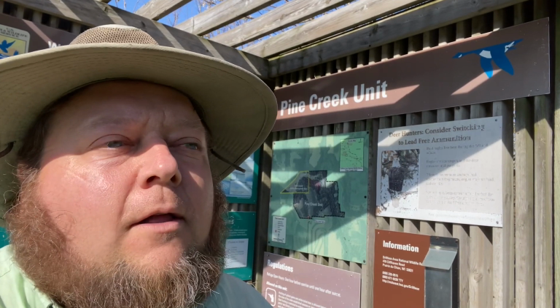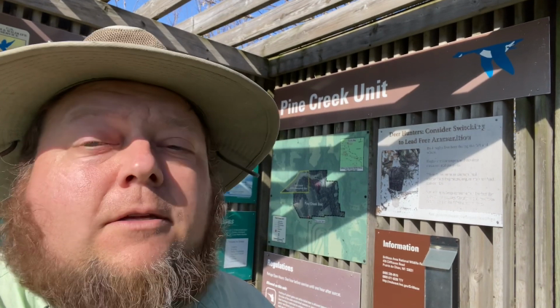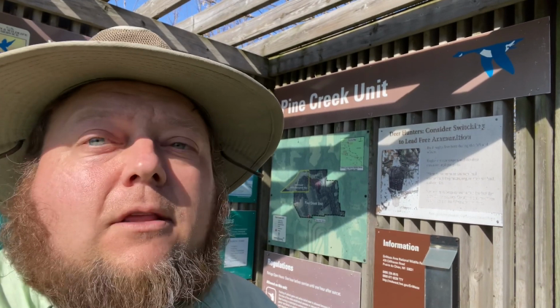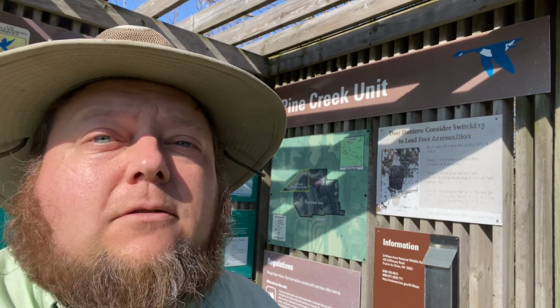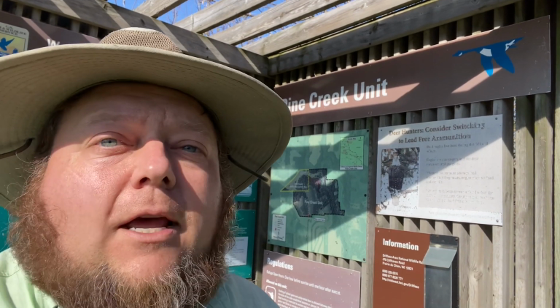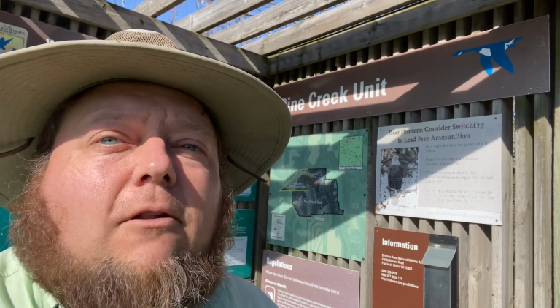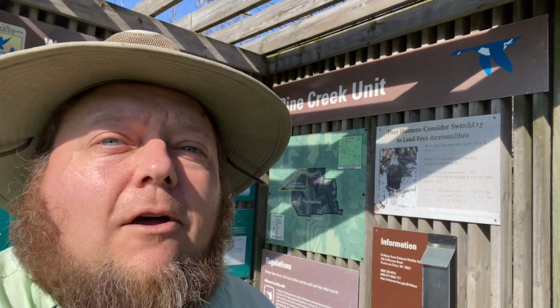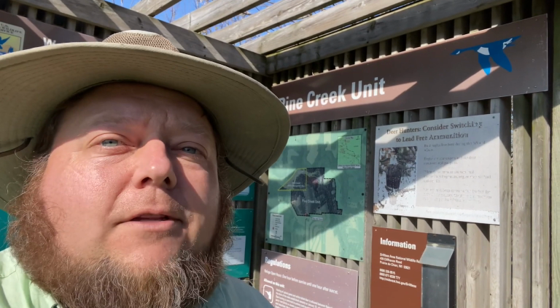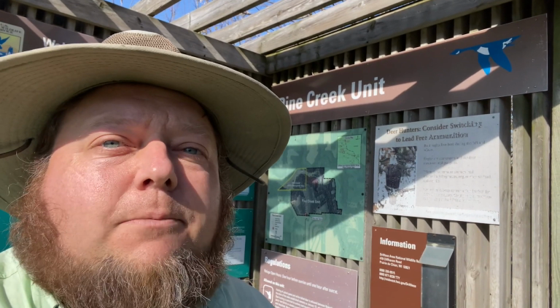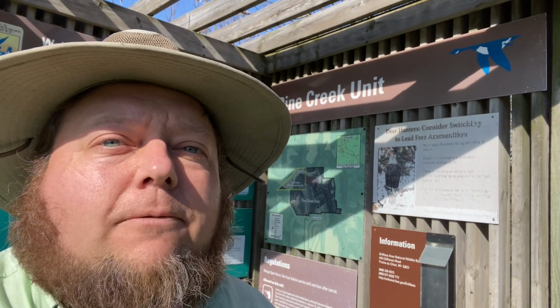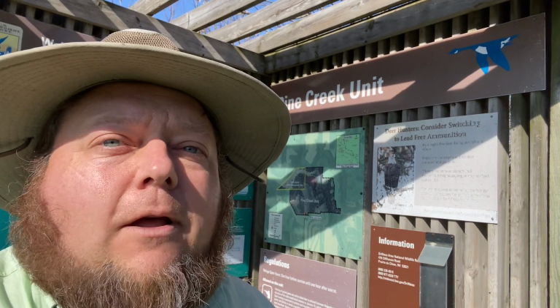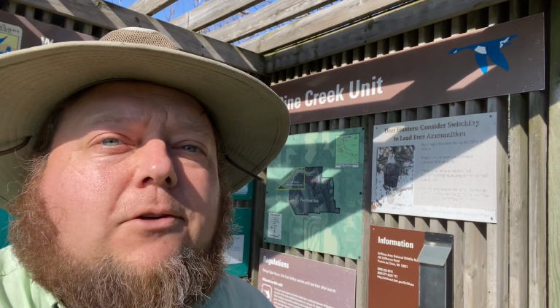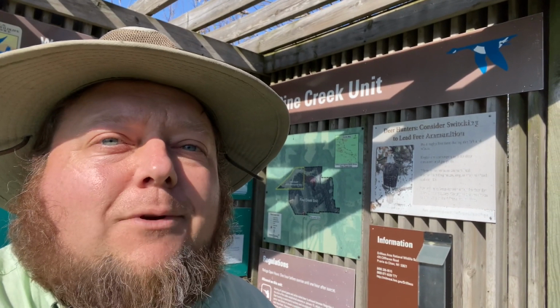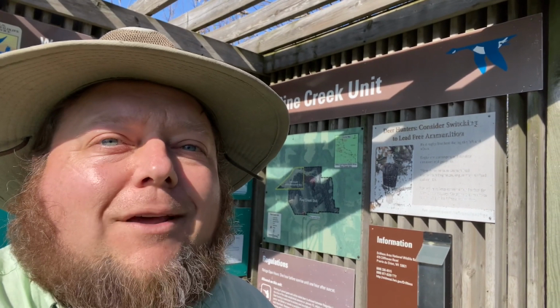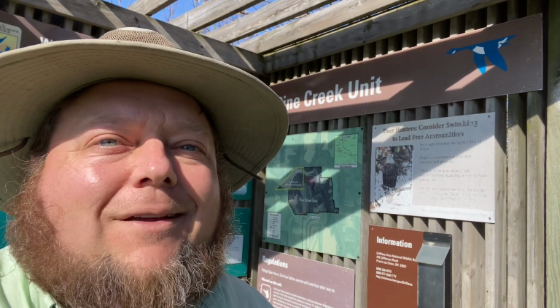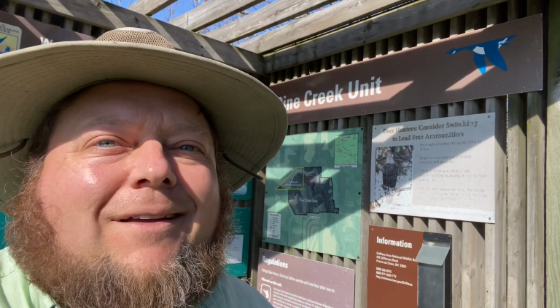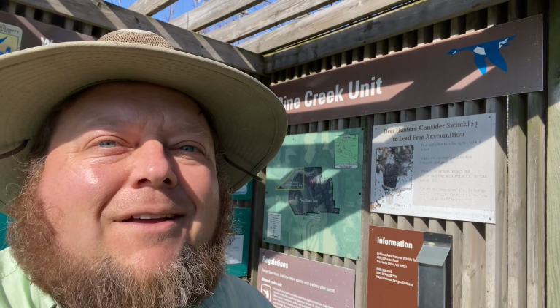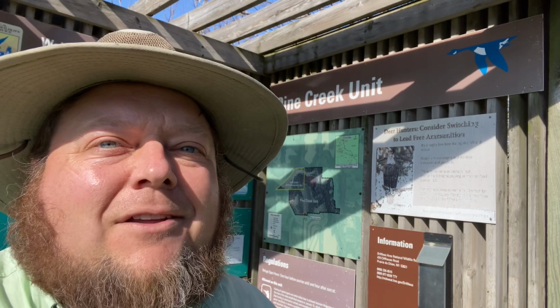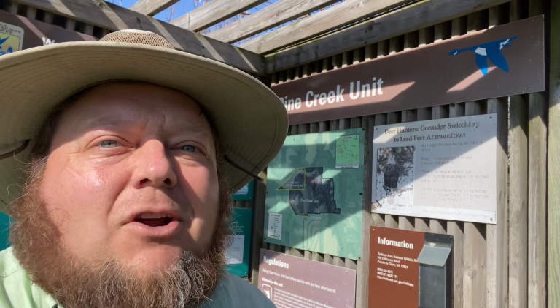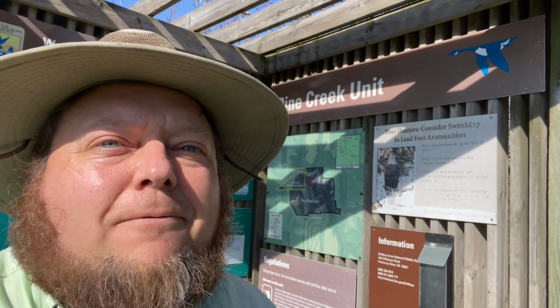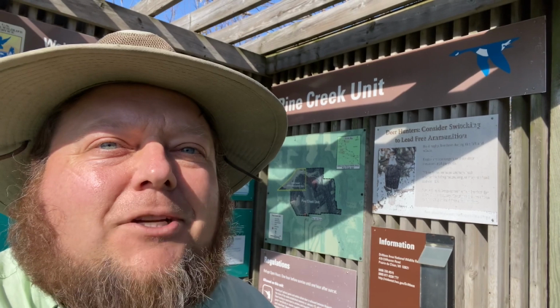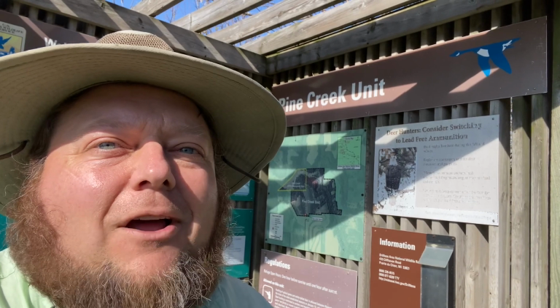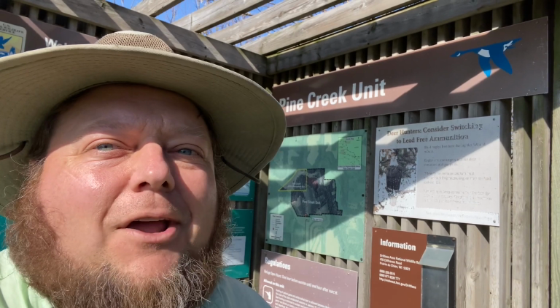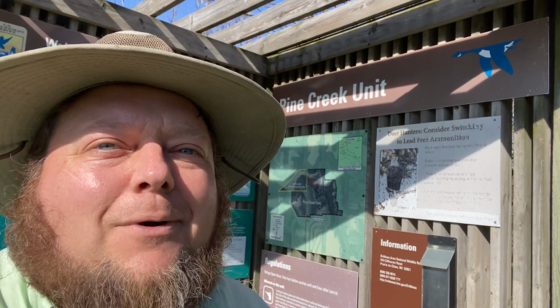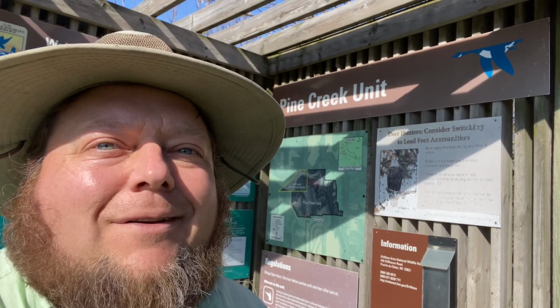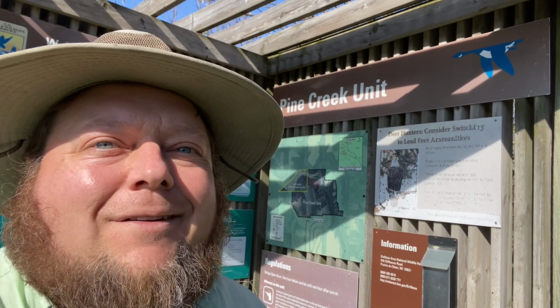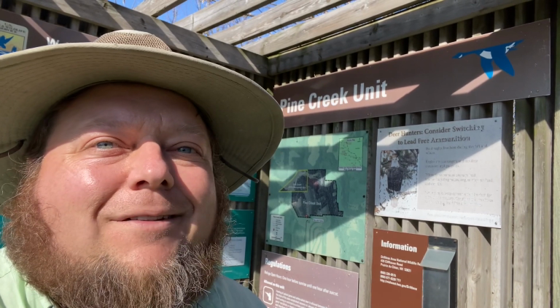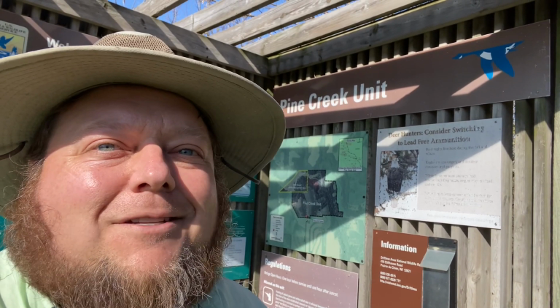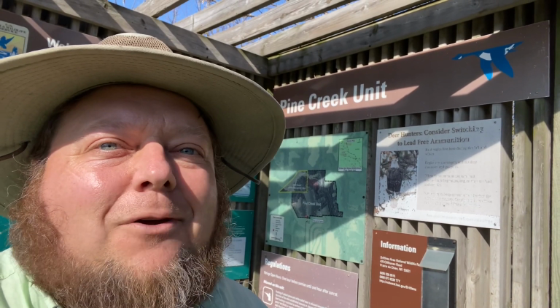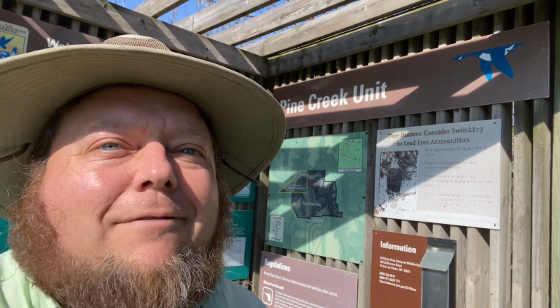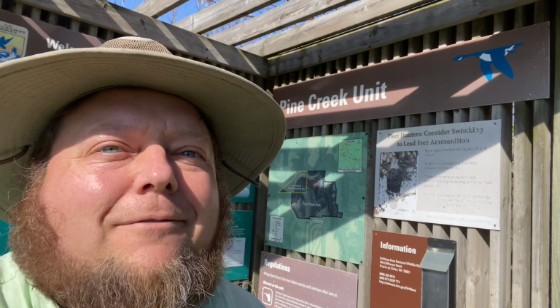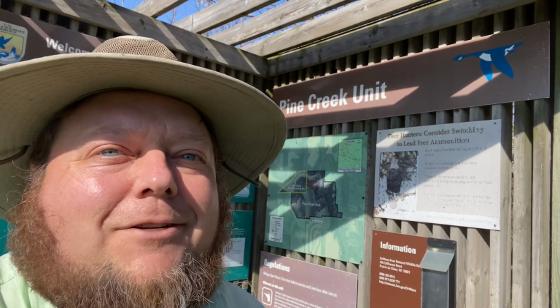So thanks for tagging along on this beautiful October day. Trout fishing in Iowa — let's go have an adventure.